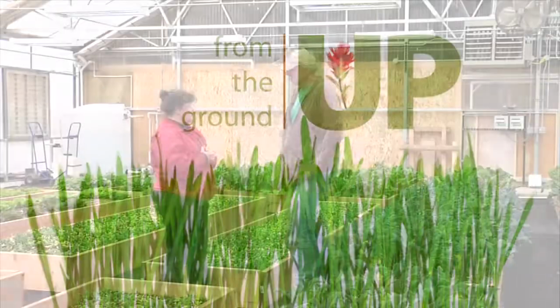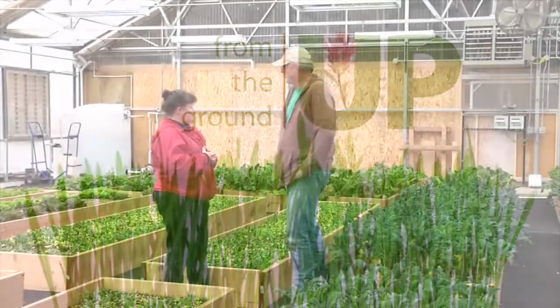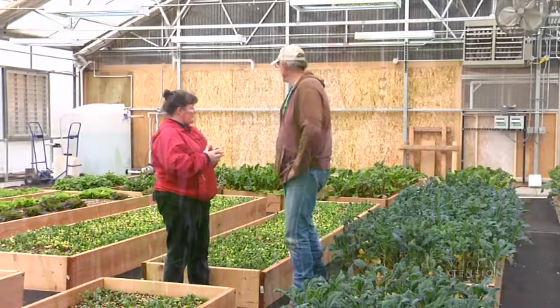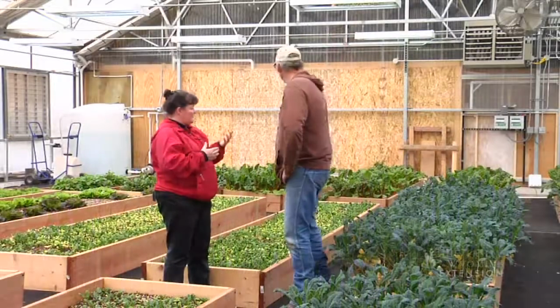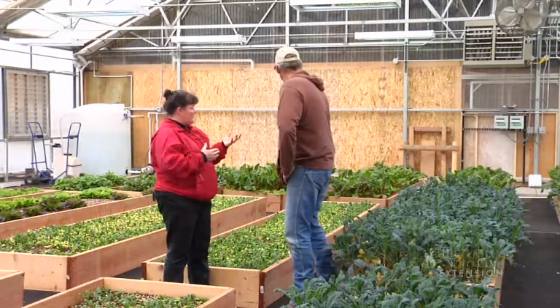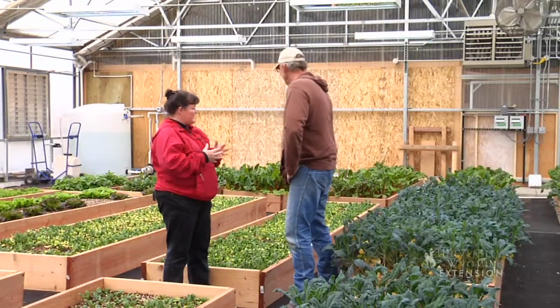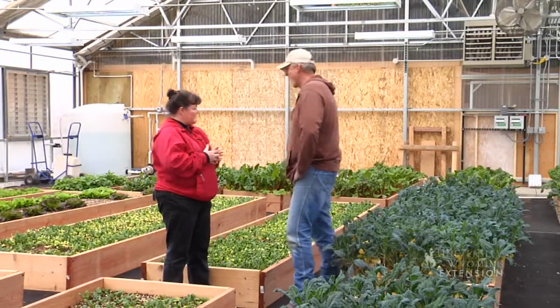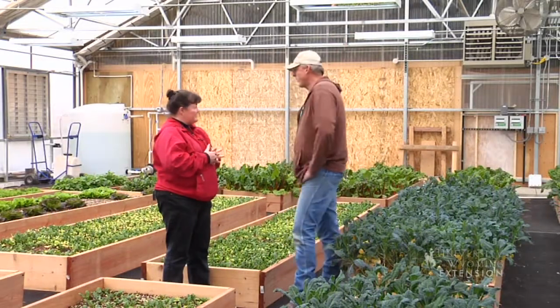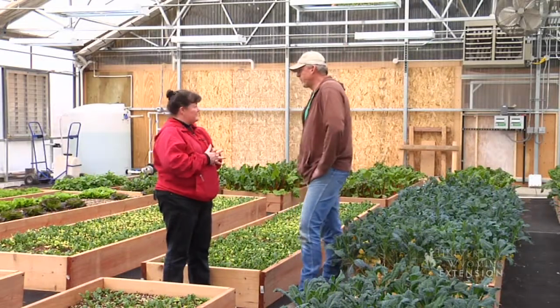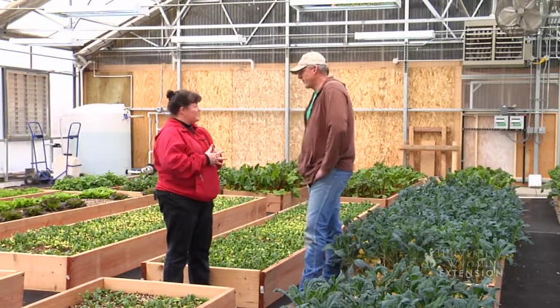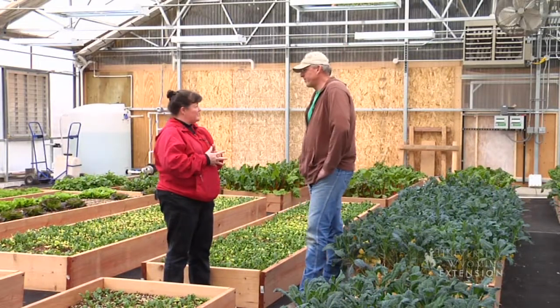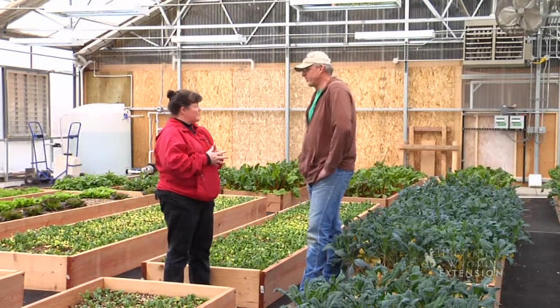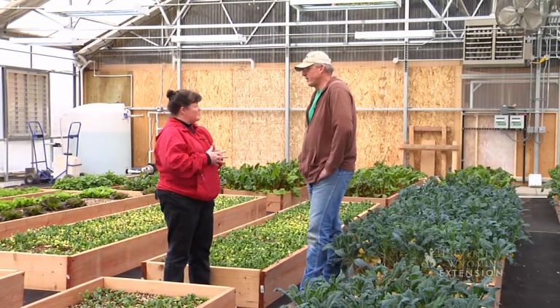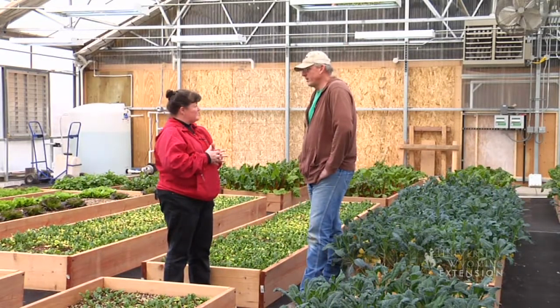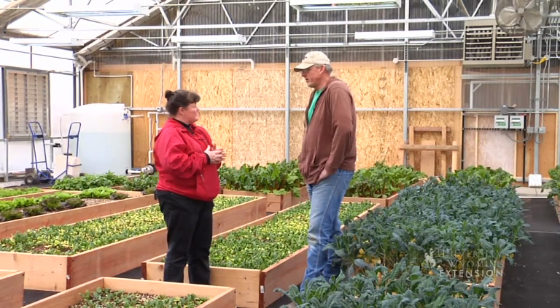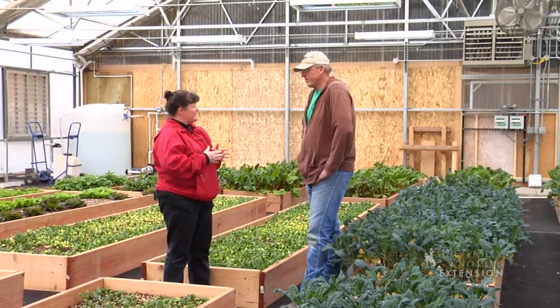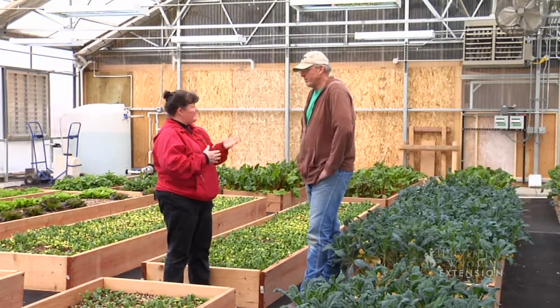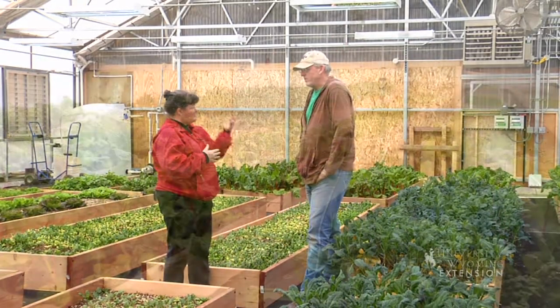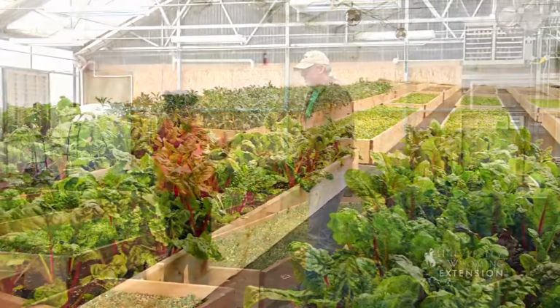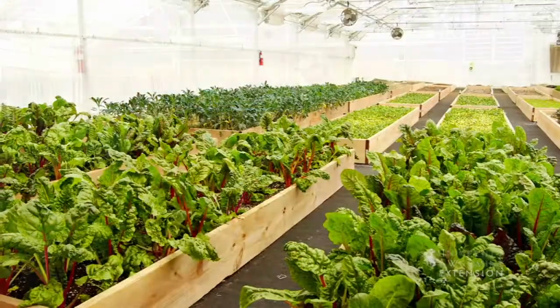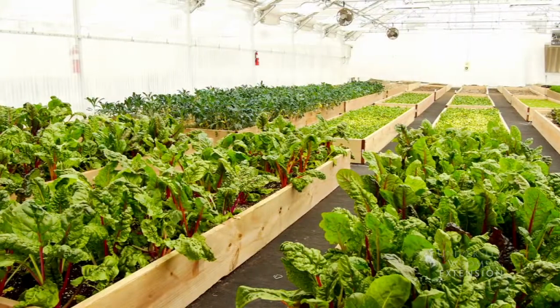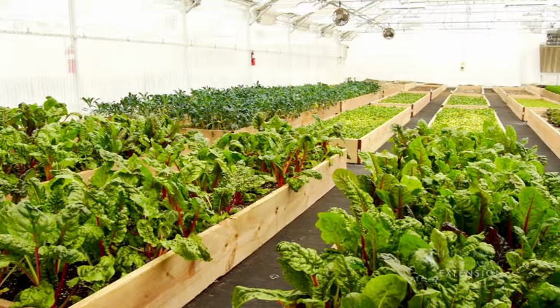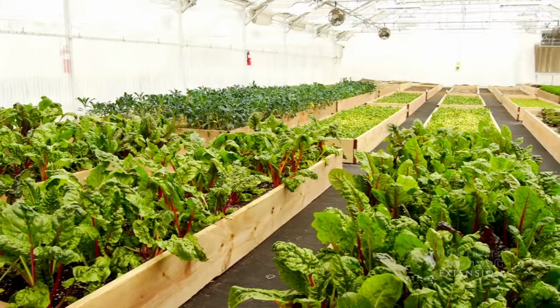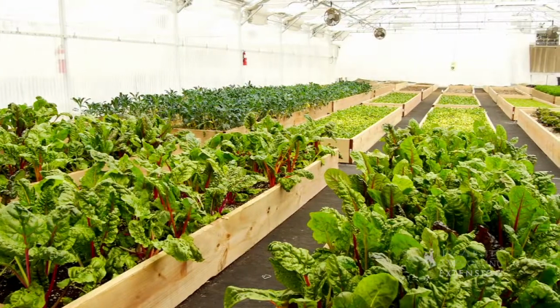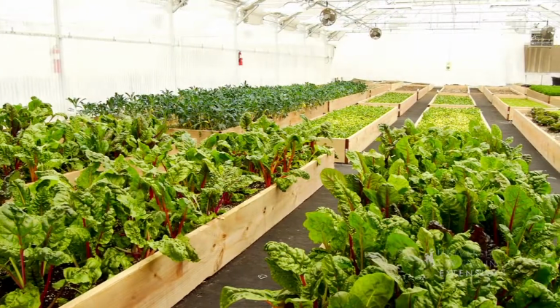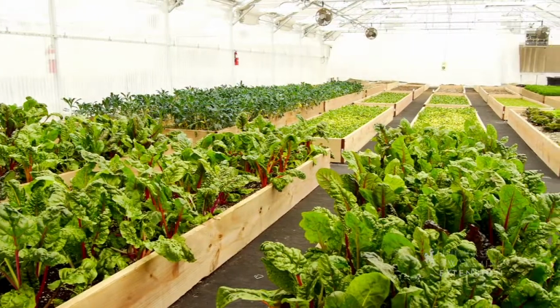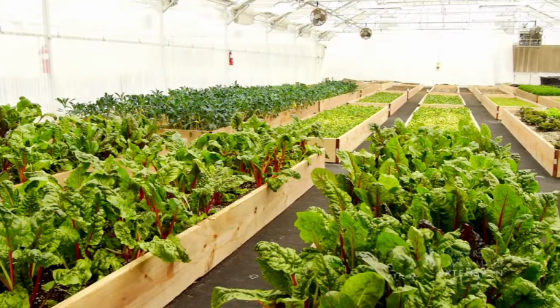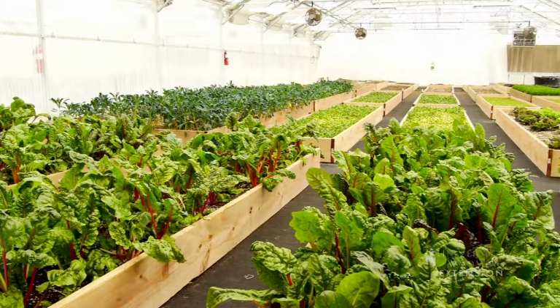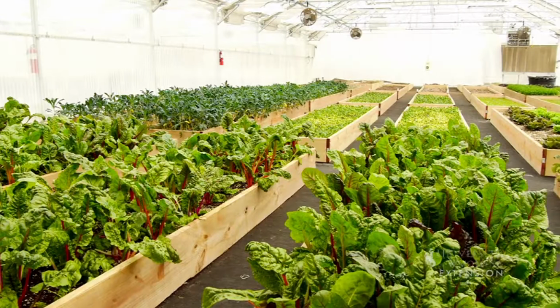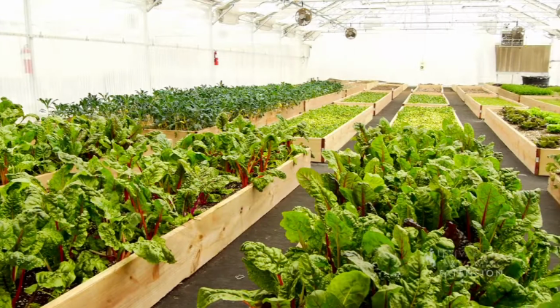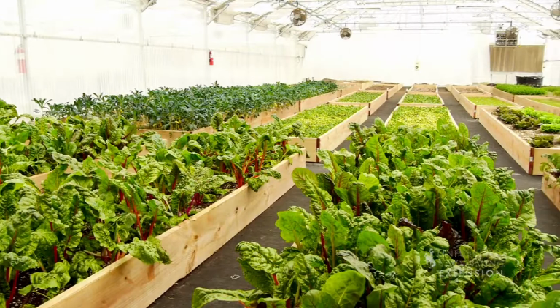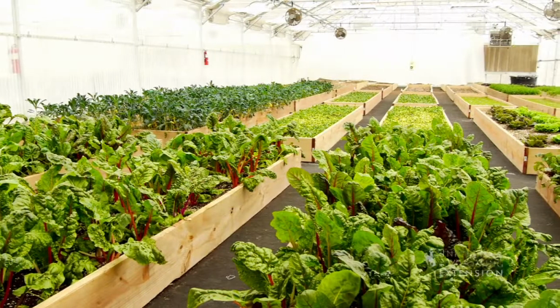So you're growing greens this winter and selling them through your CSA. Would you explain to our viewers what a CSA is?